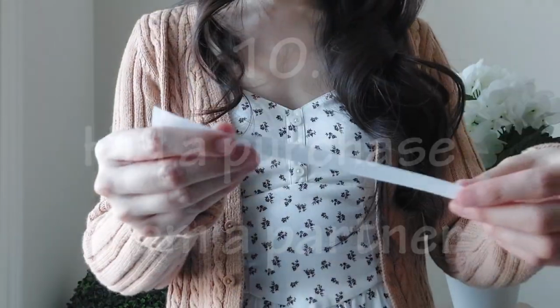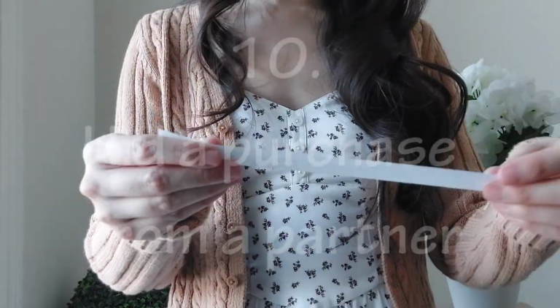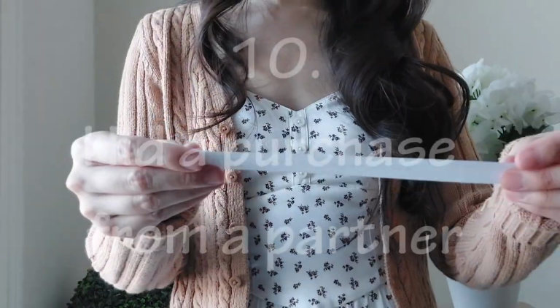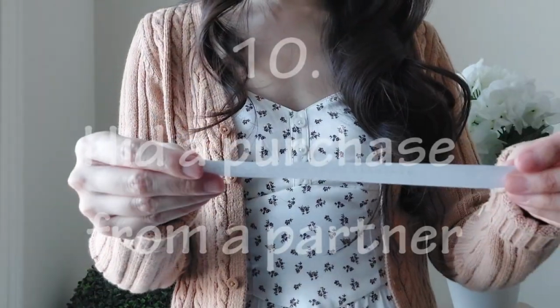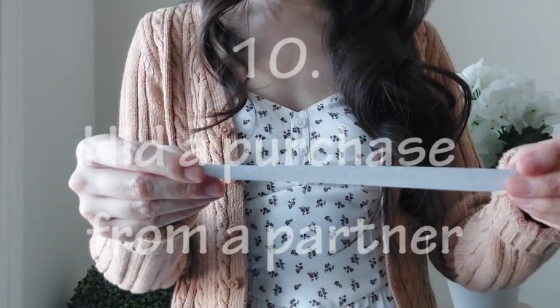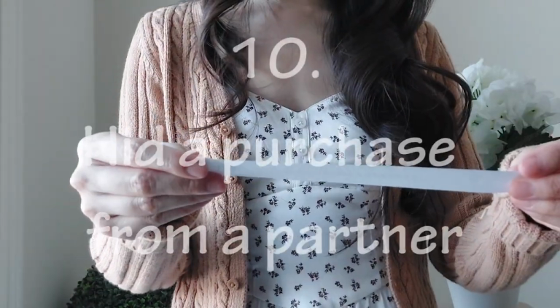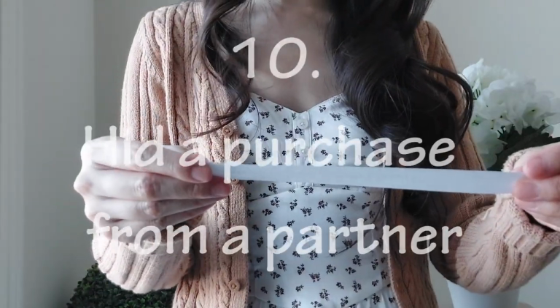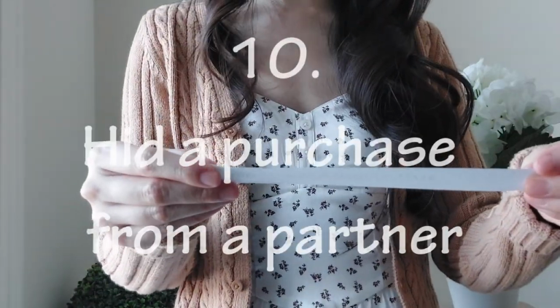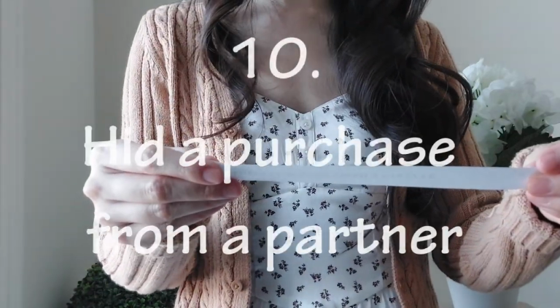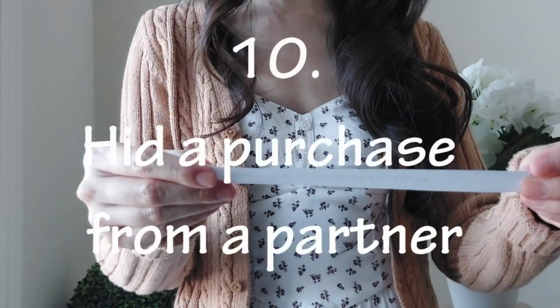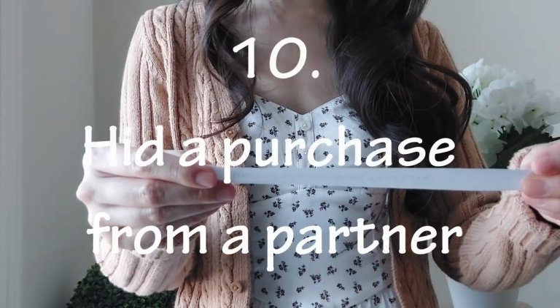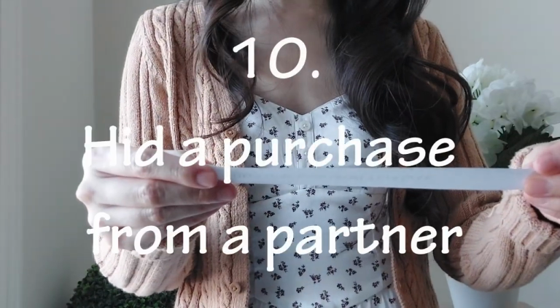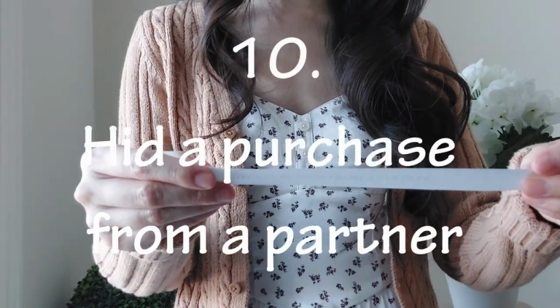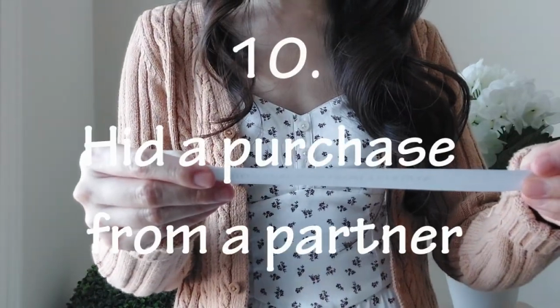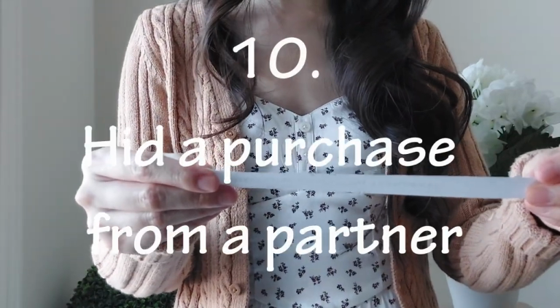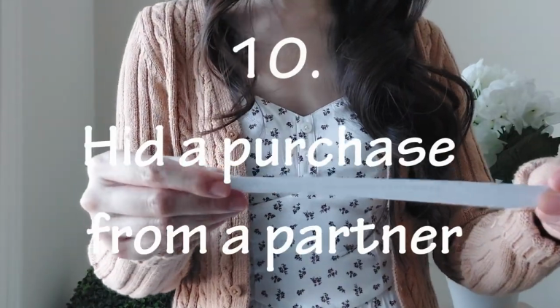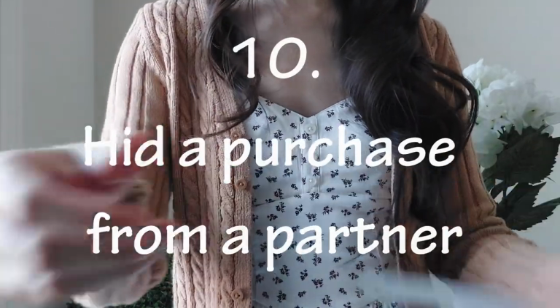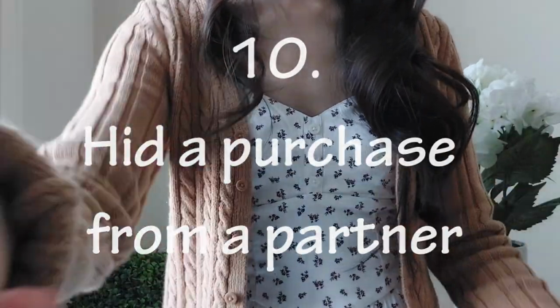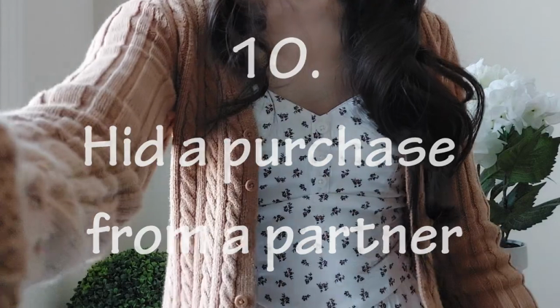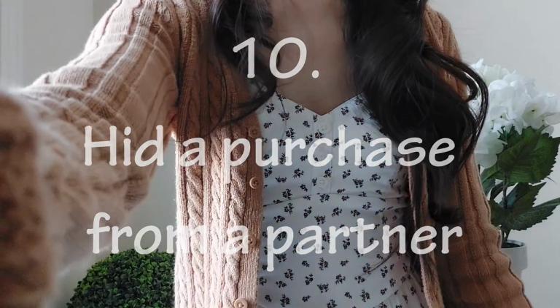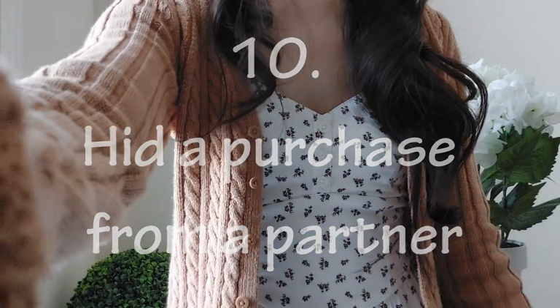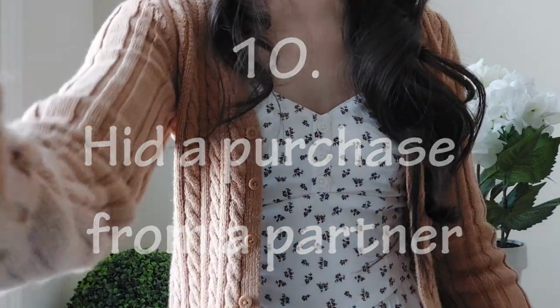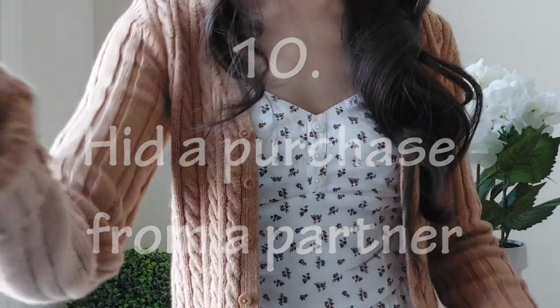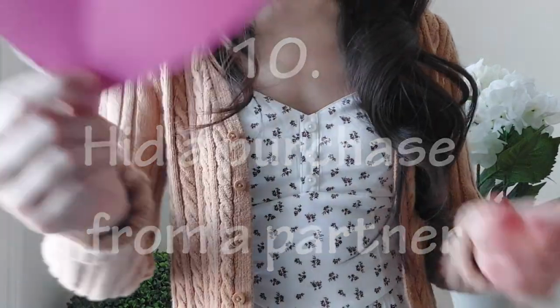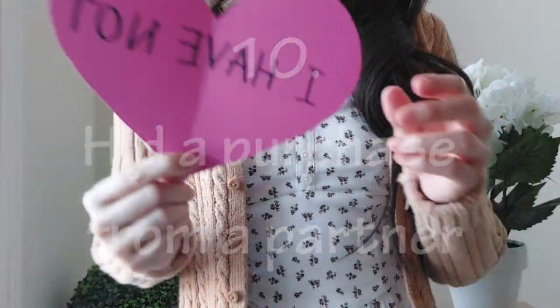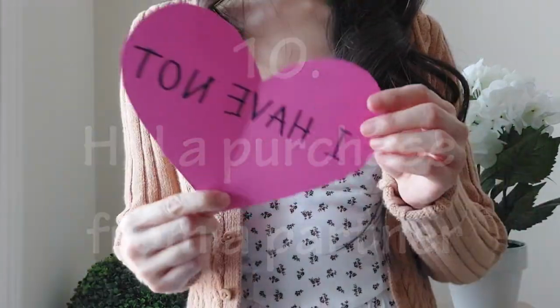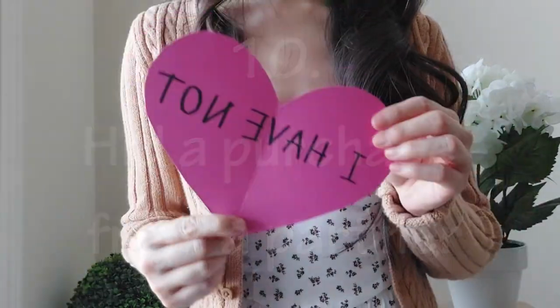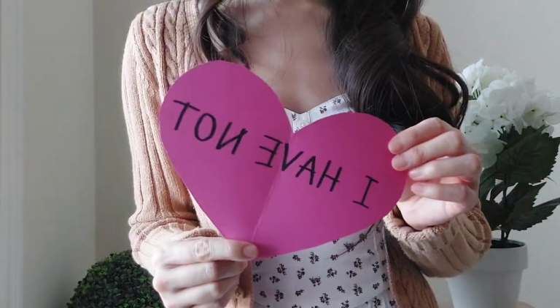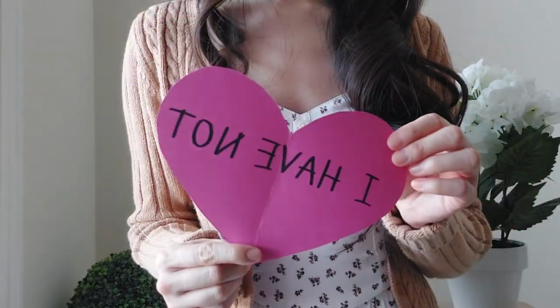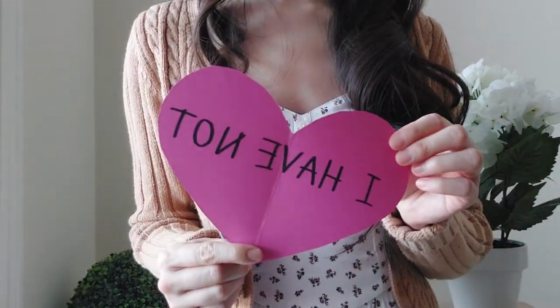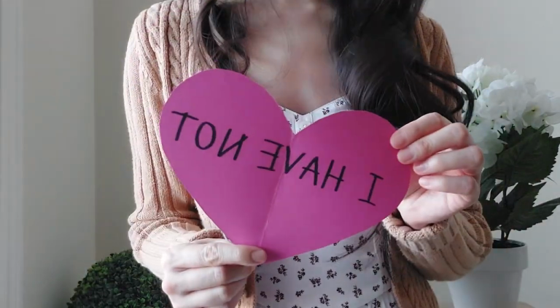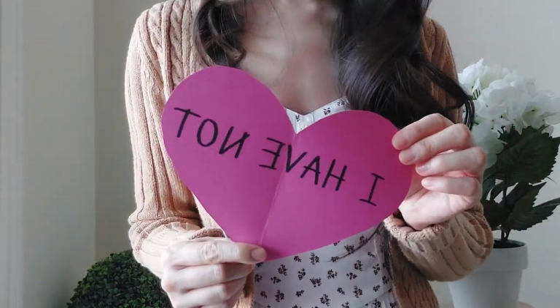'Never have I ever hid a purchase from a partner.' I have not.